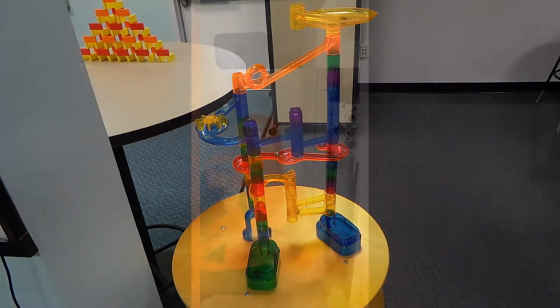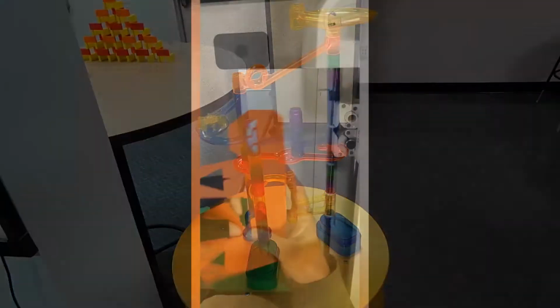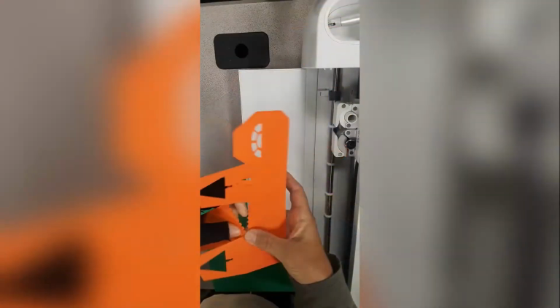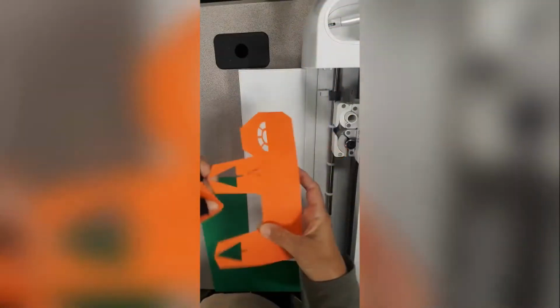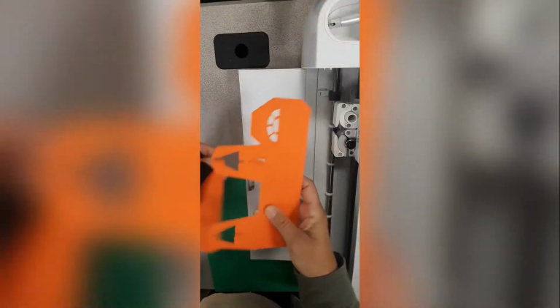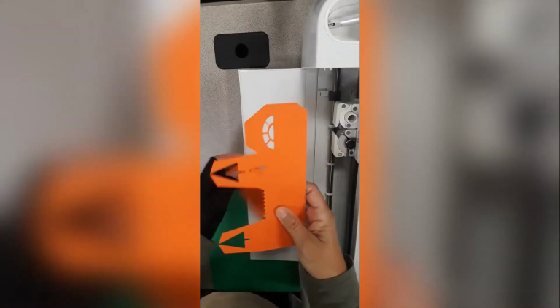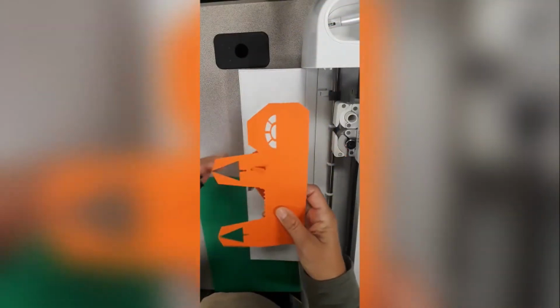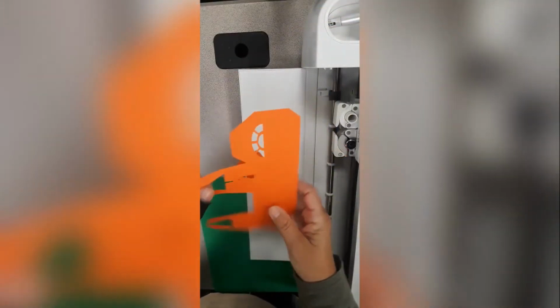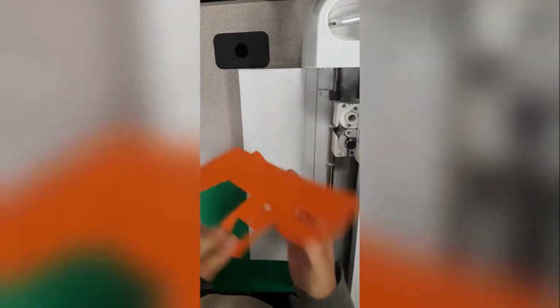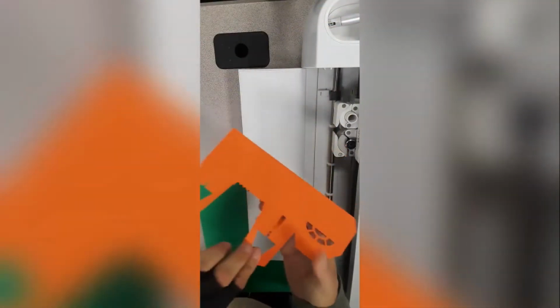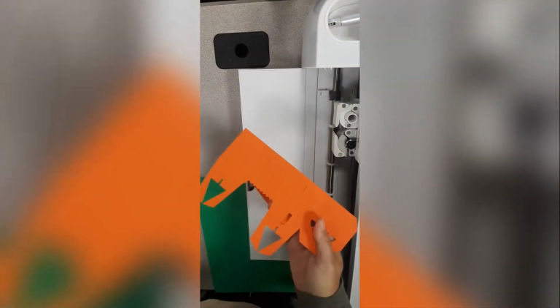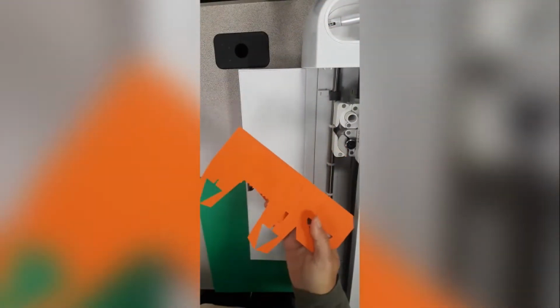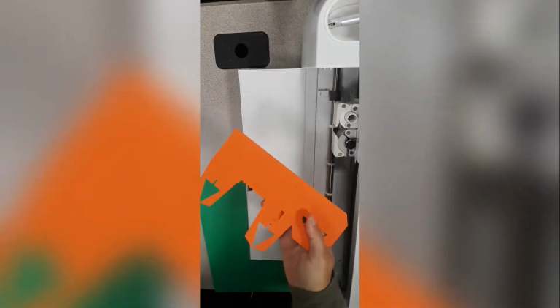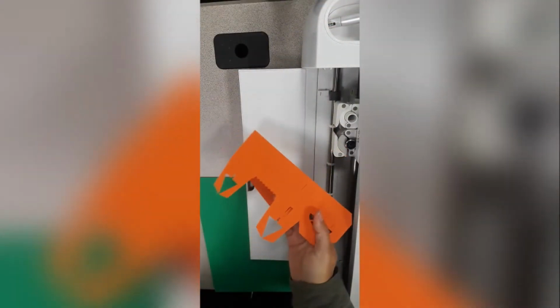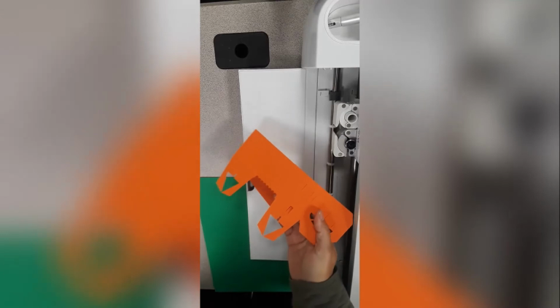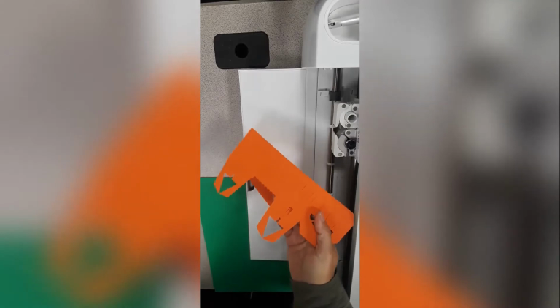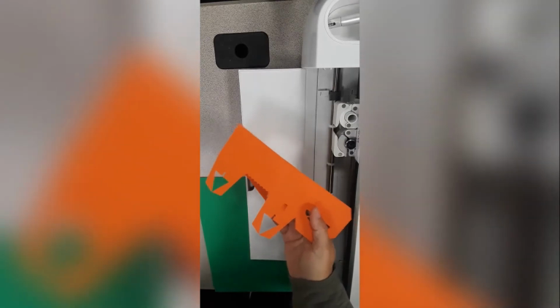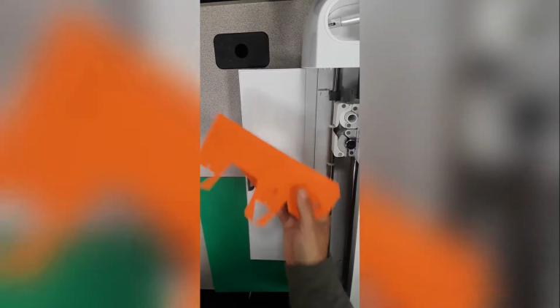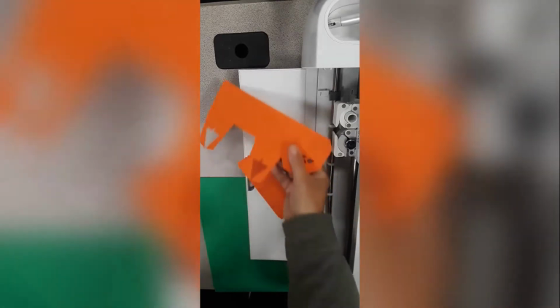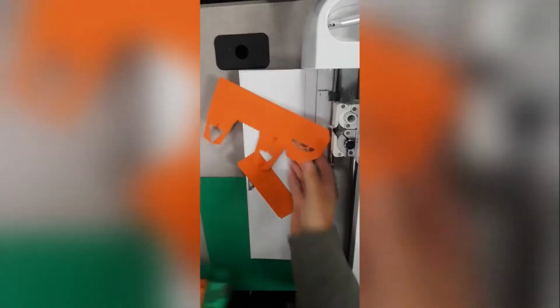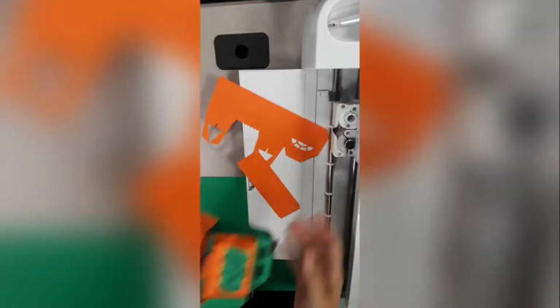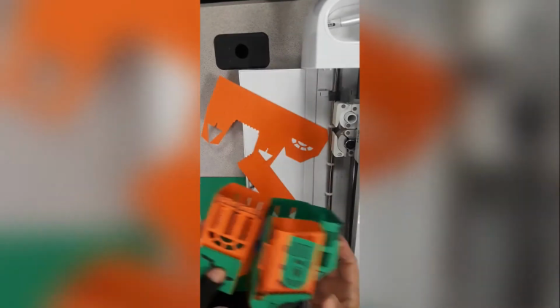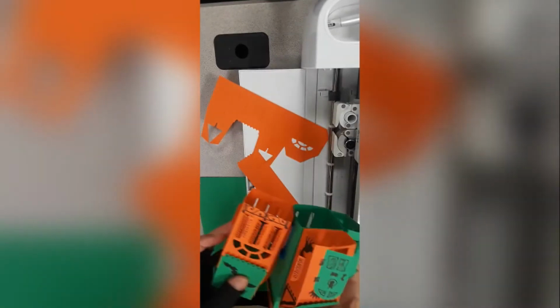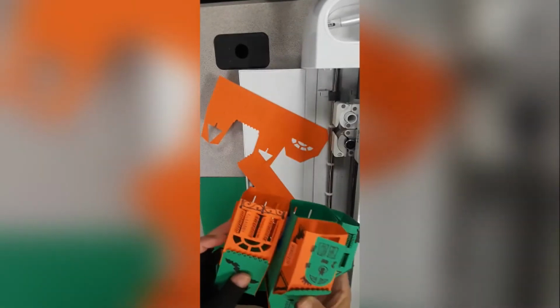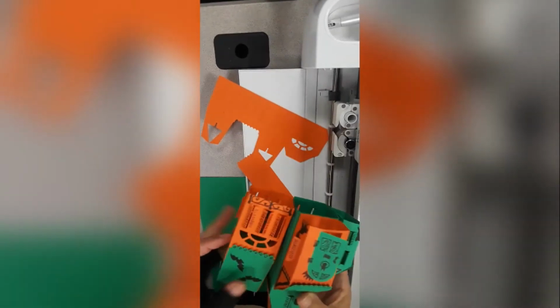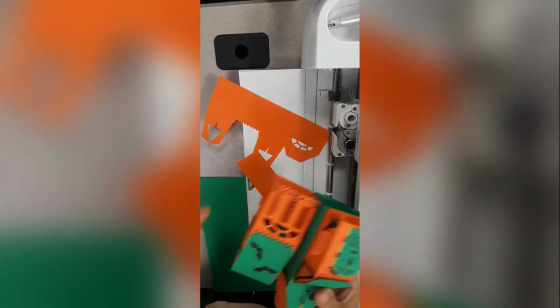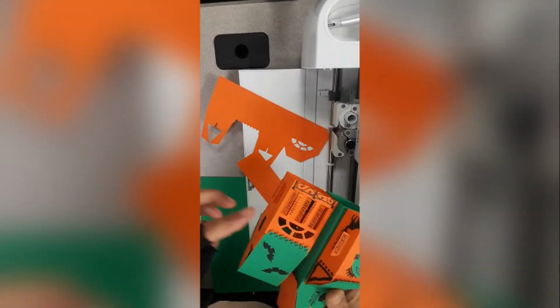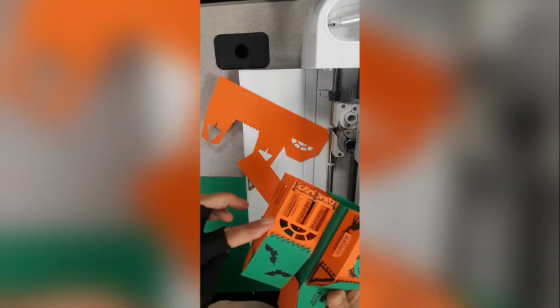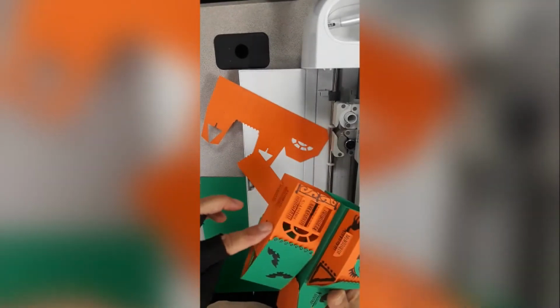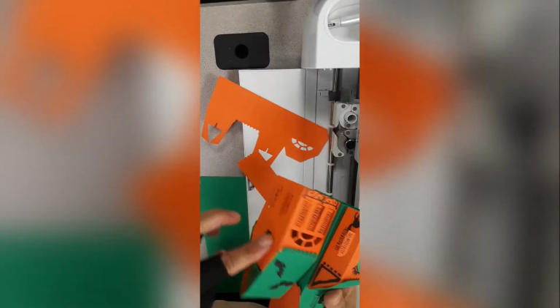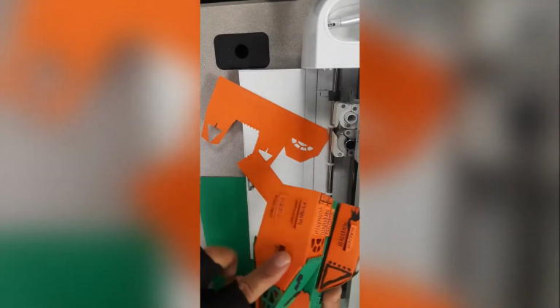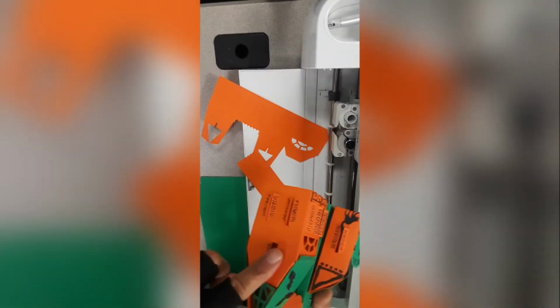Our Cricut Cutter can make awesome cutouts used for anything you can think of. Make neat paper crafts like this spooky Halloween house.